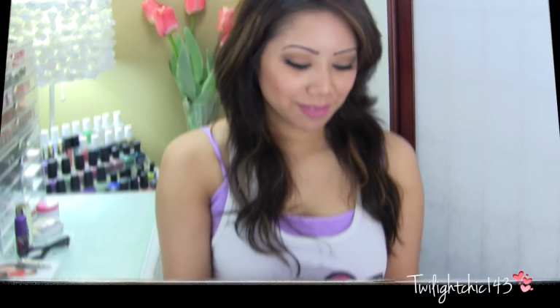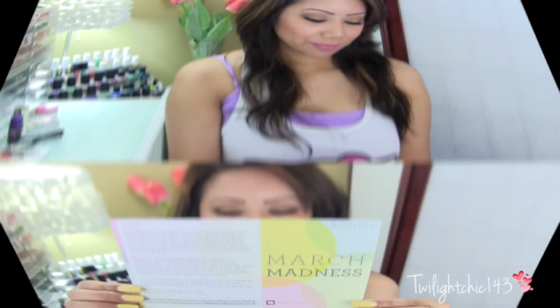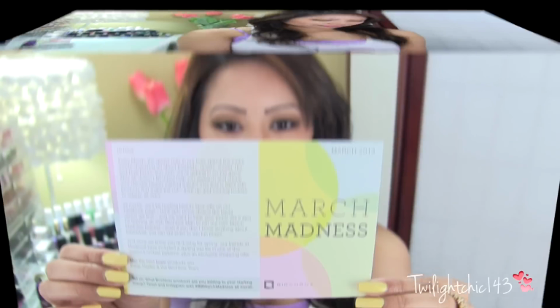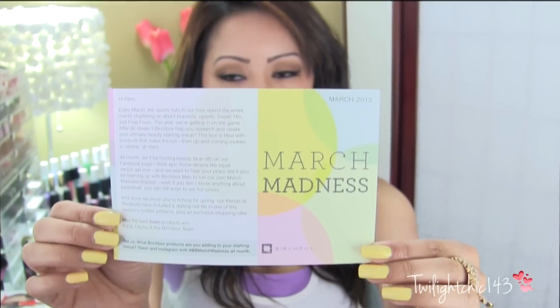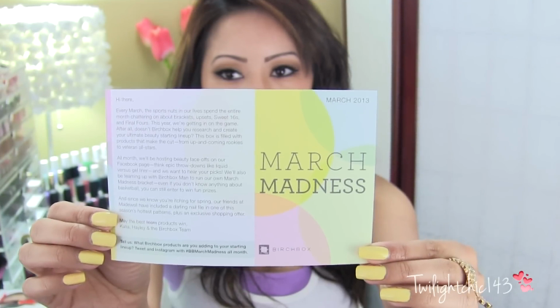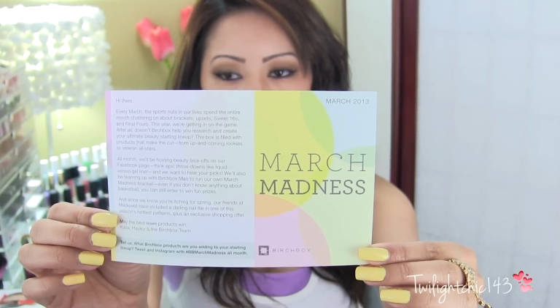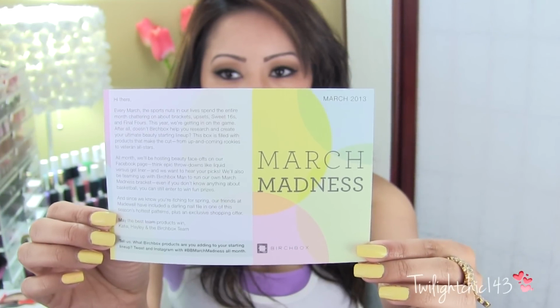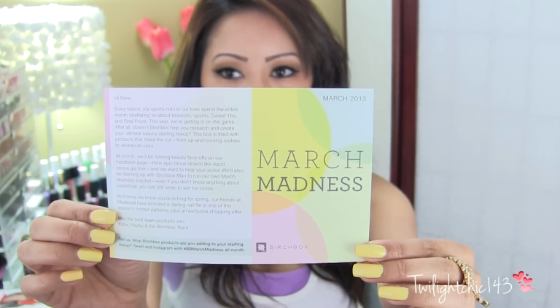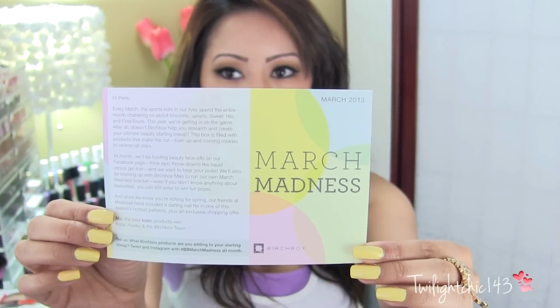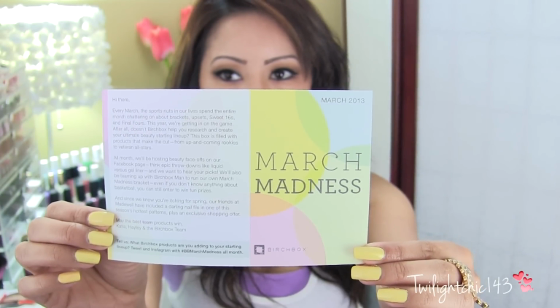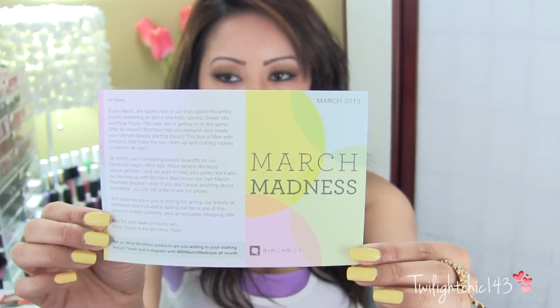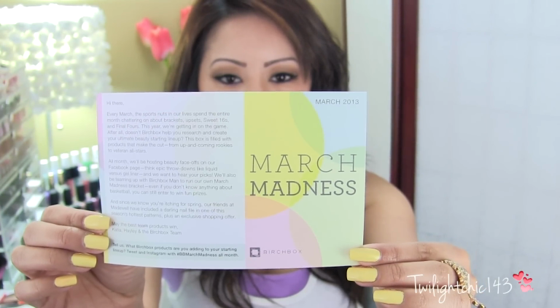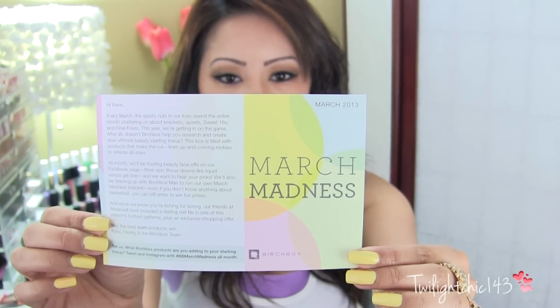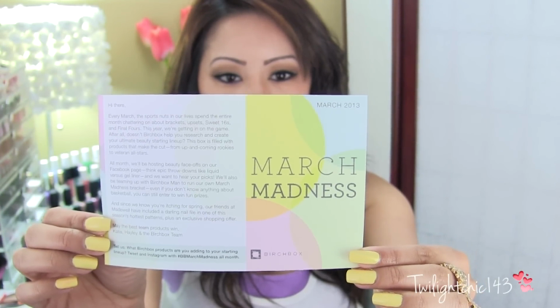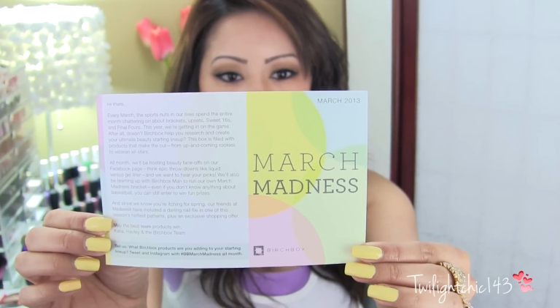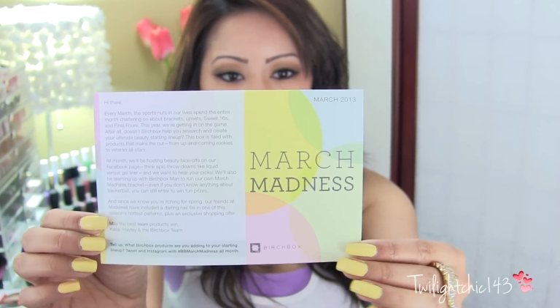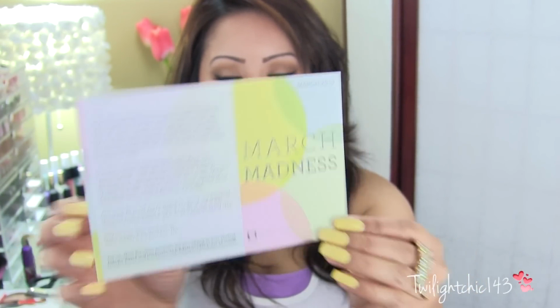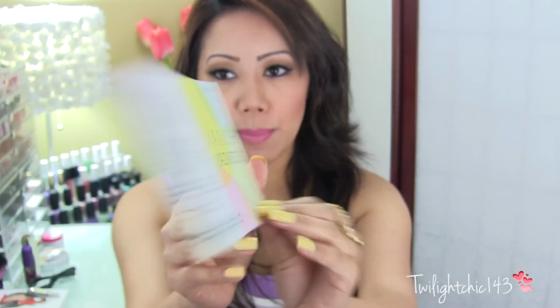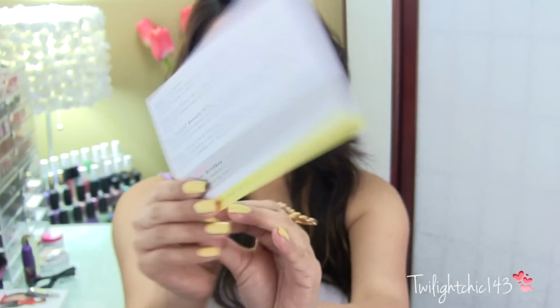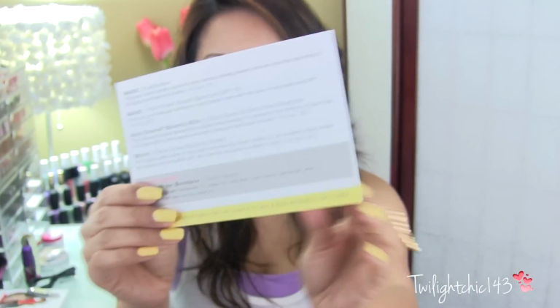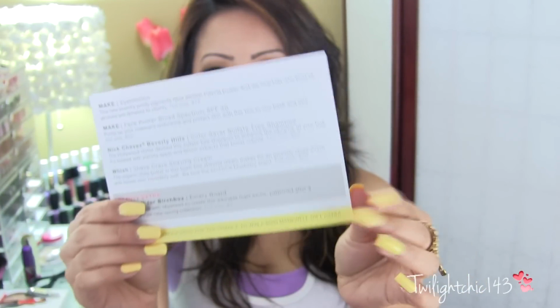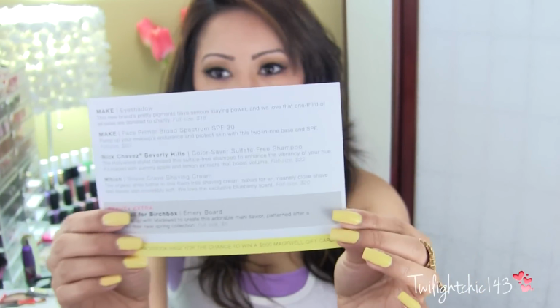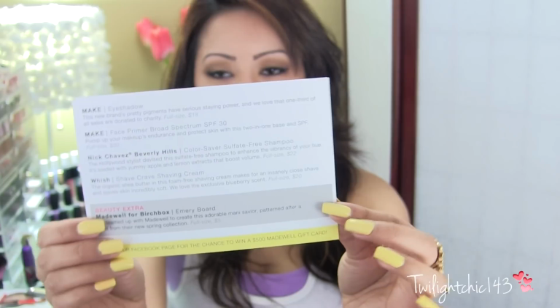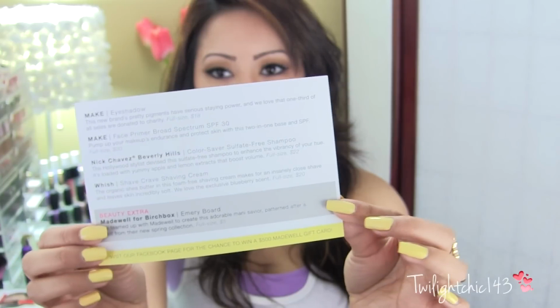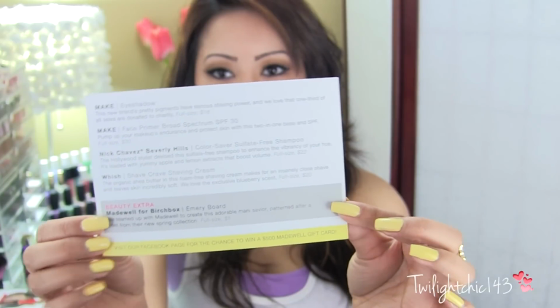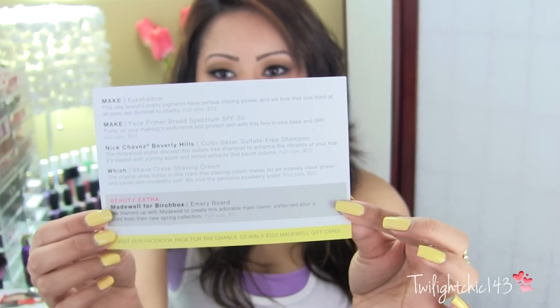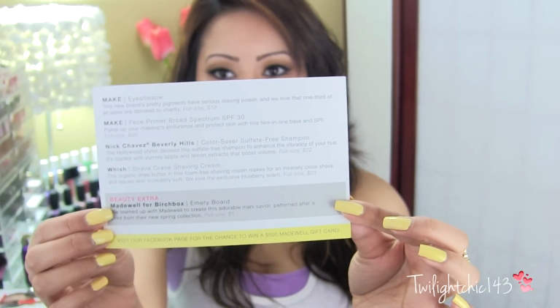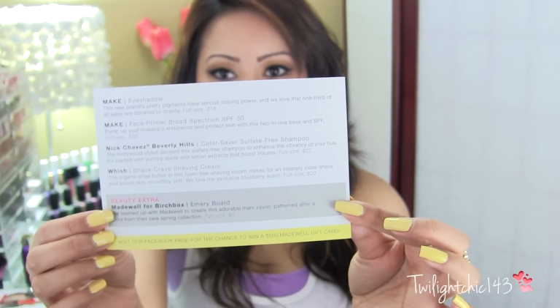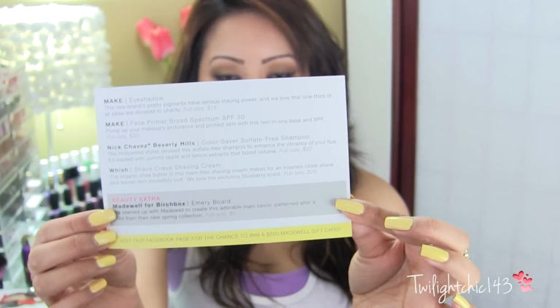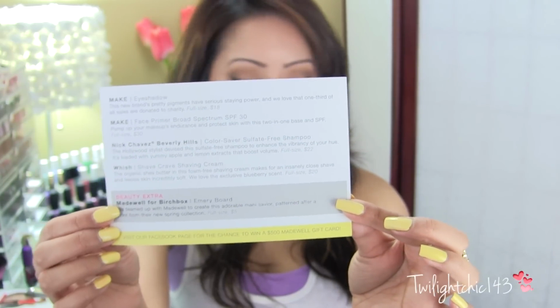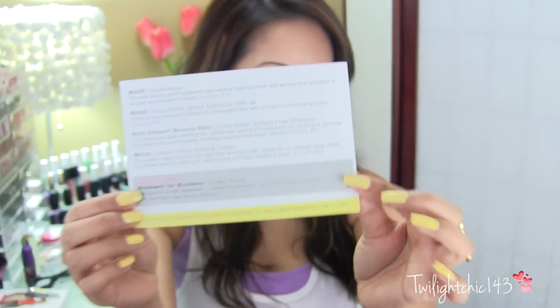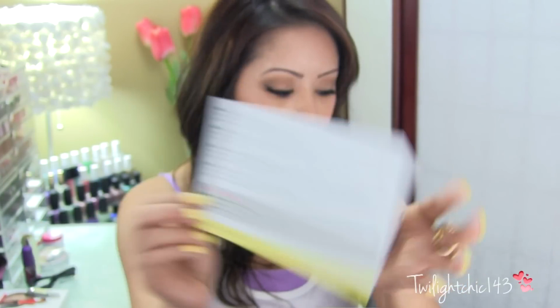This month's theme is called March Madness. And on the back, it tells about all of the items that are inside the box.